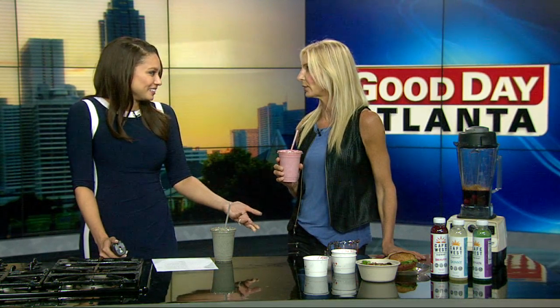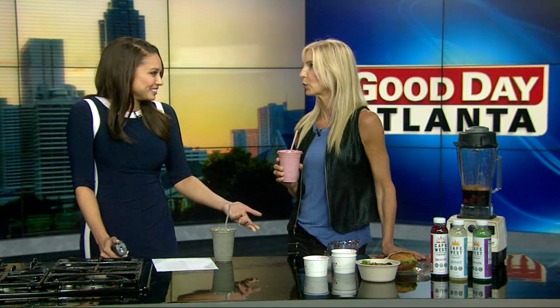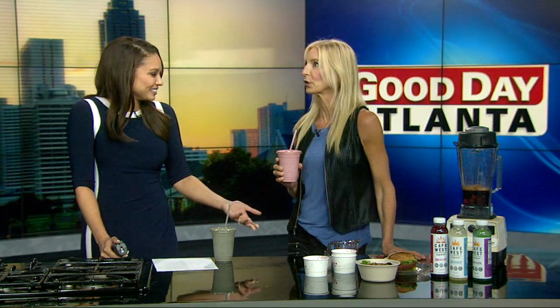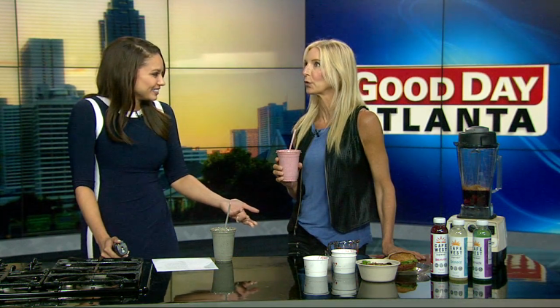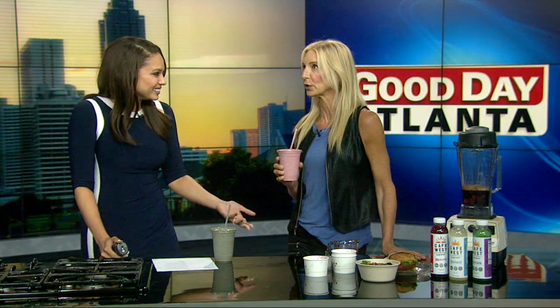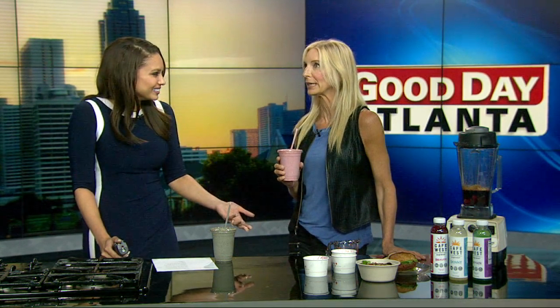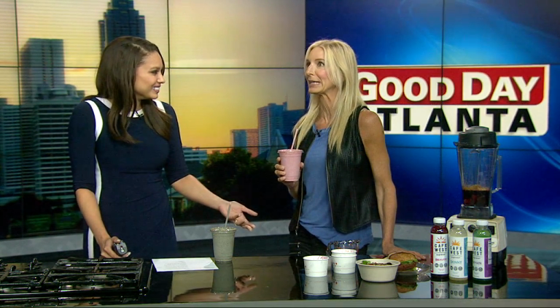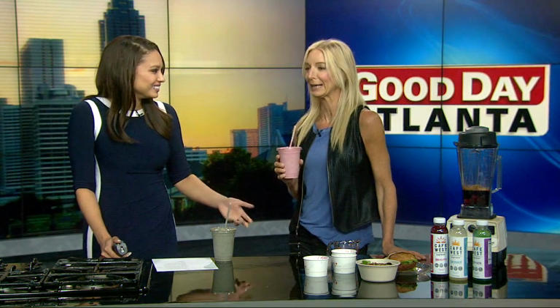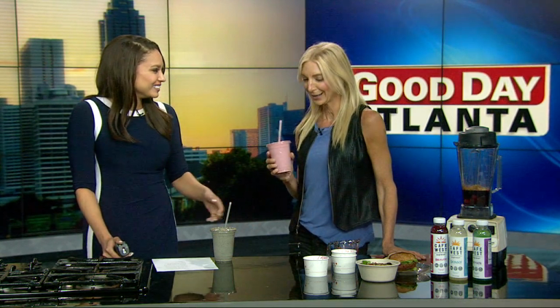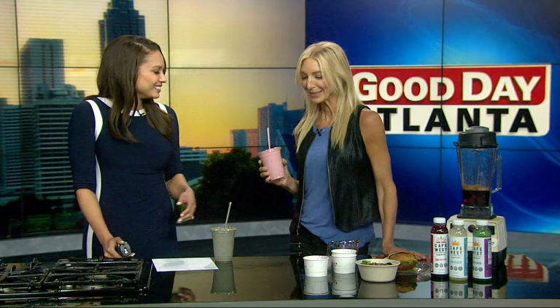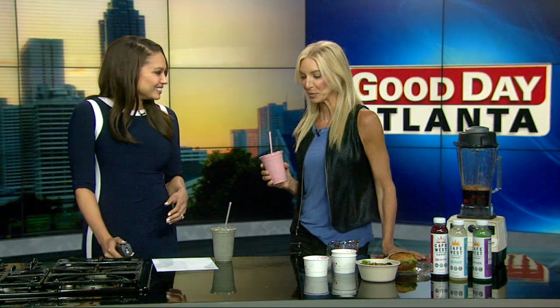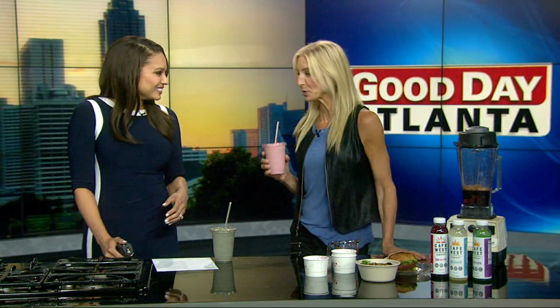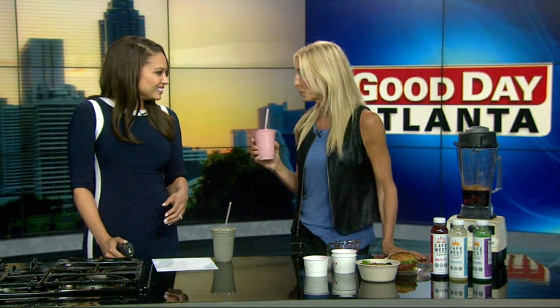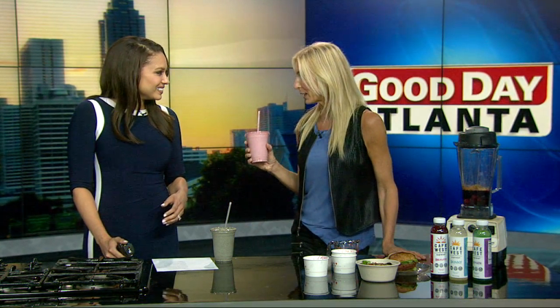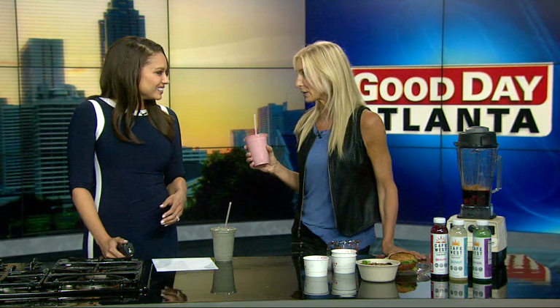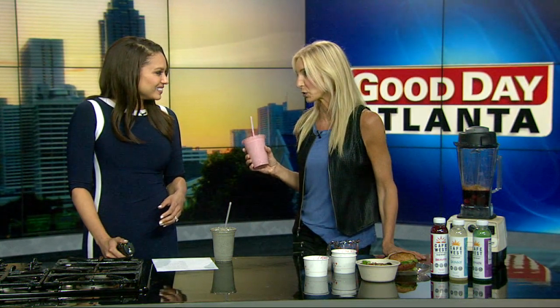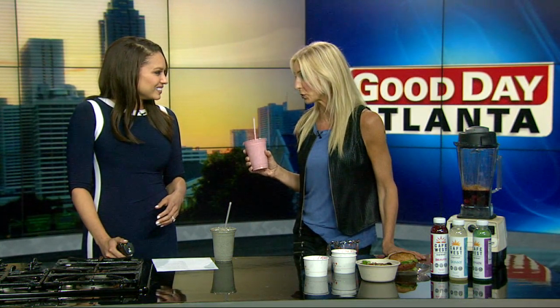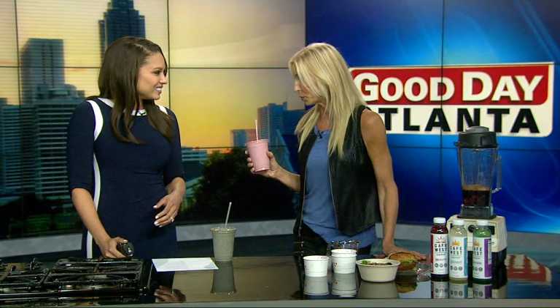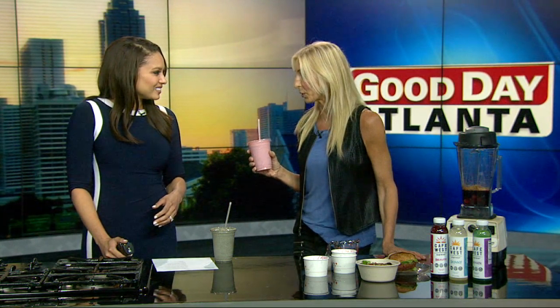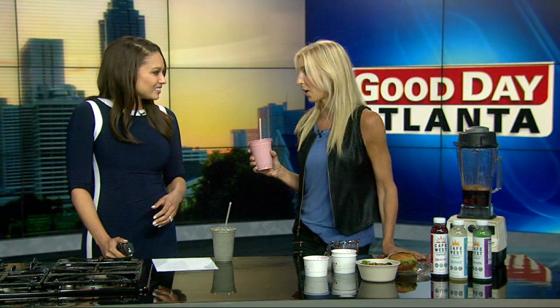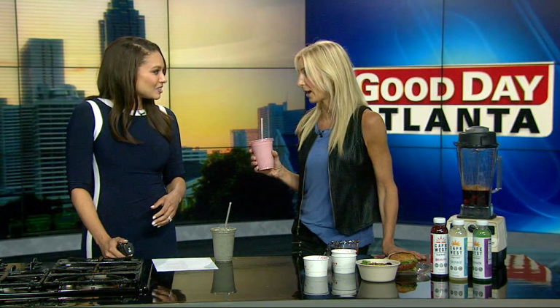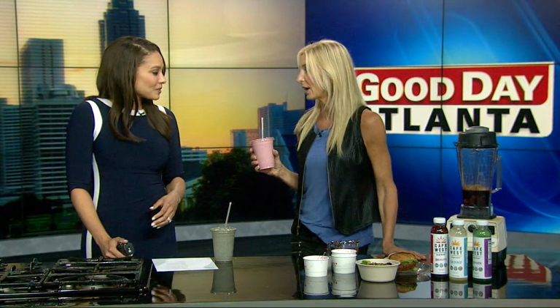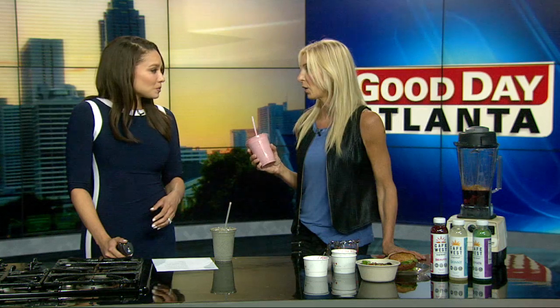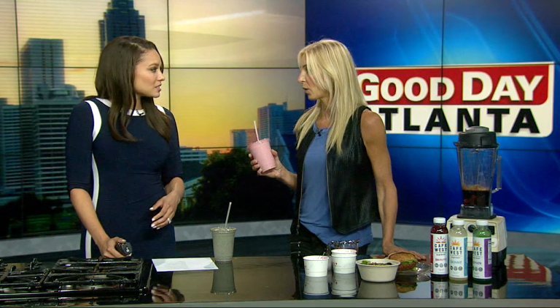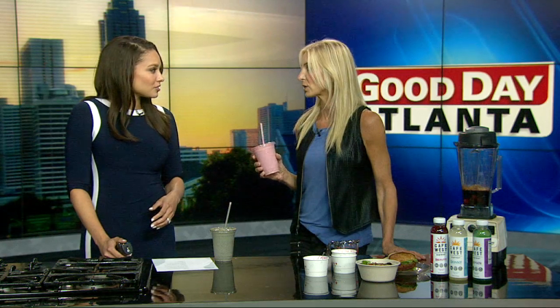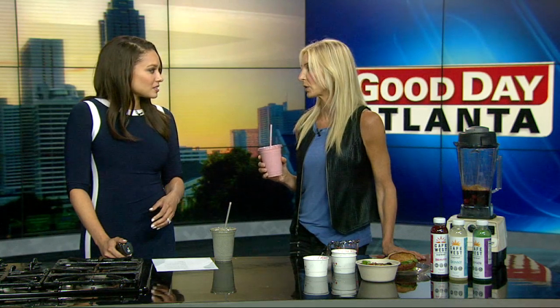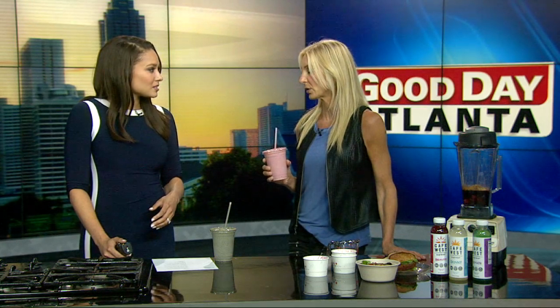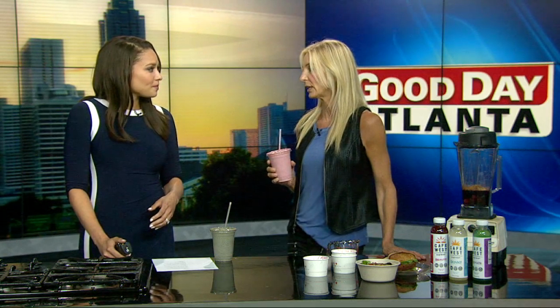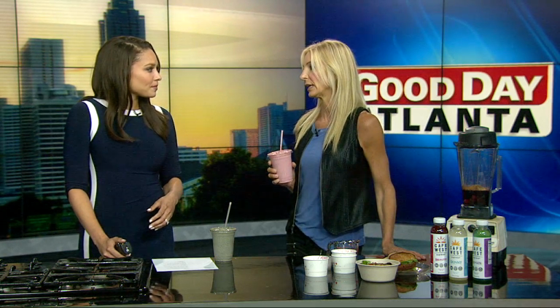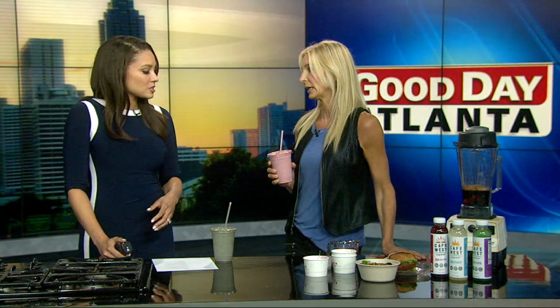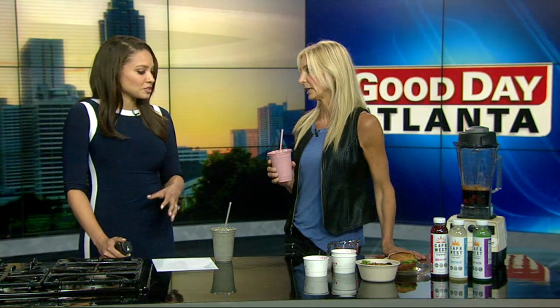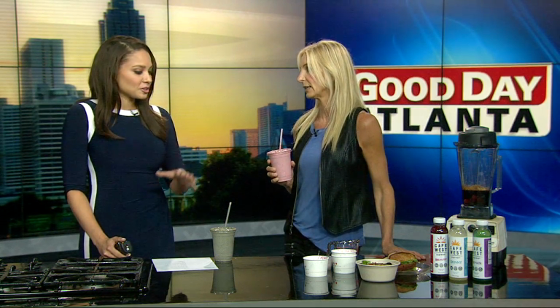Some smoothie counts can be around 24 to 40 grams of sugar — some smoothie counts are super high. That's a big difference. Watch what you're eating.